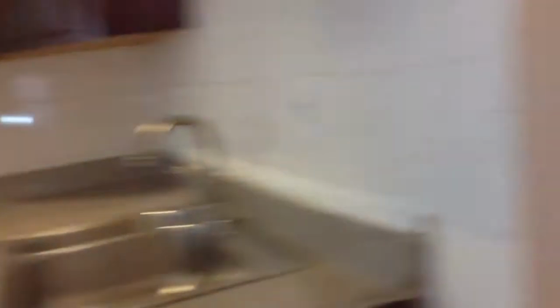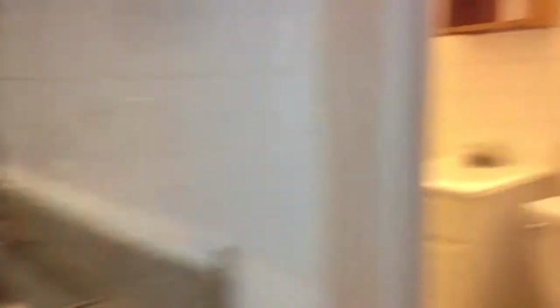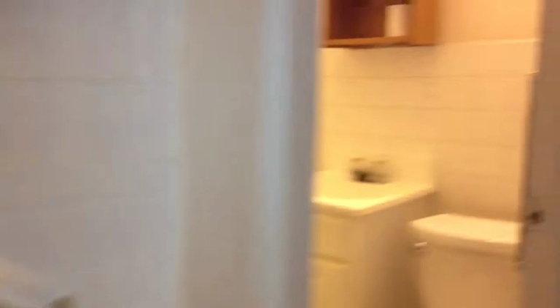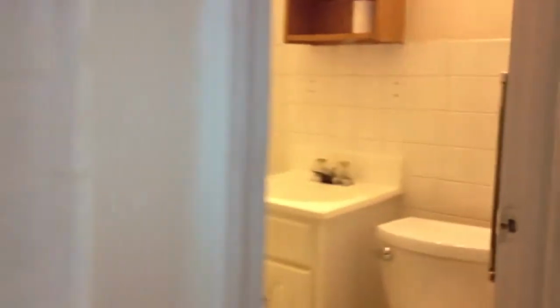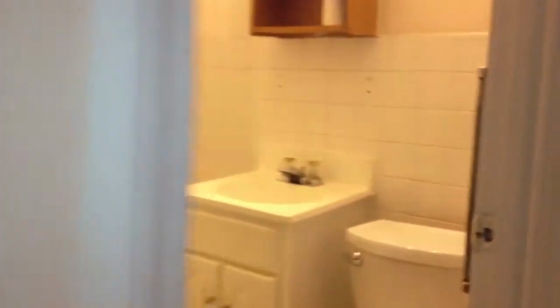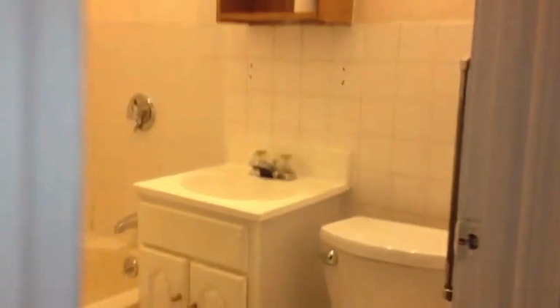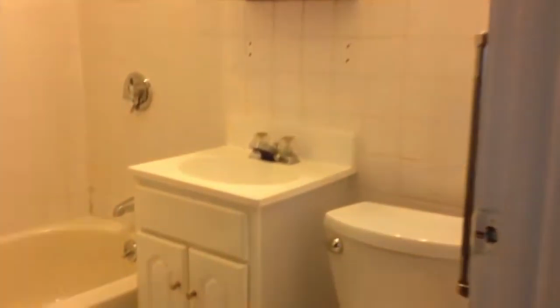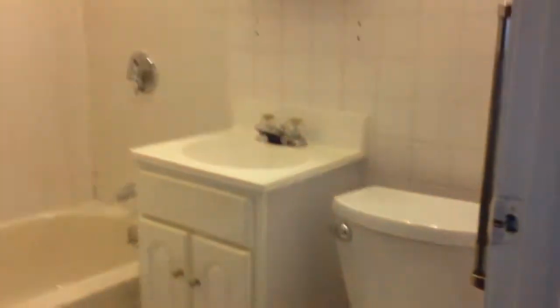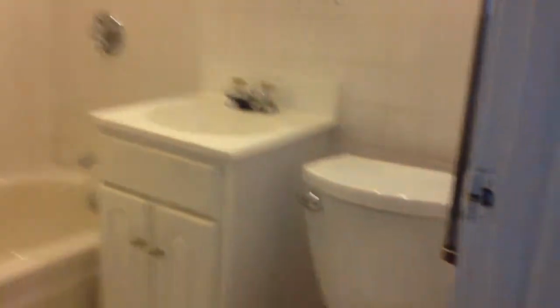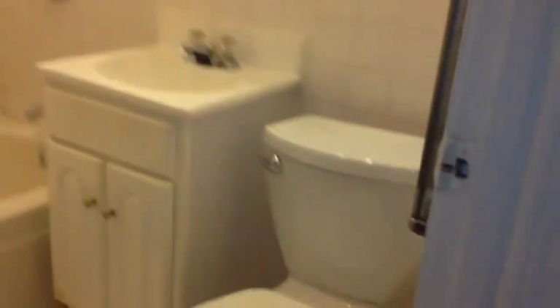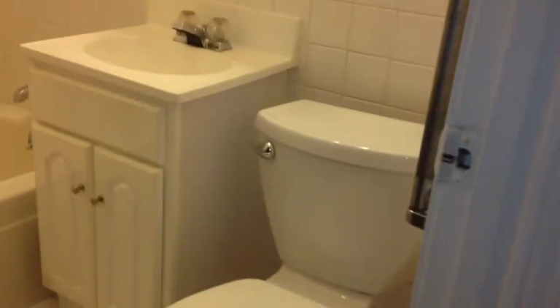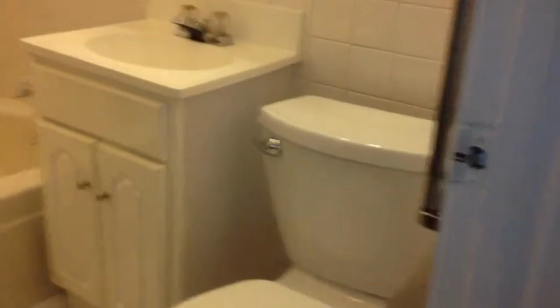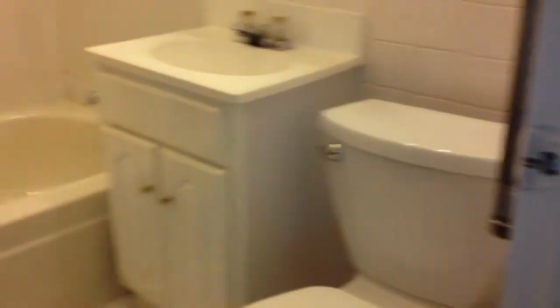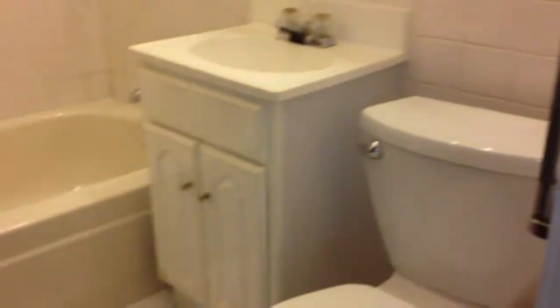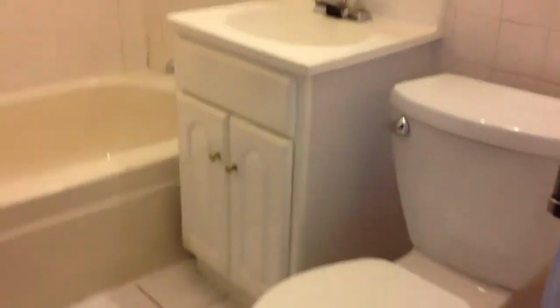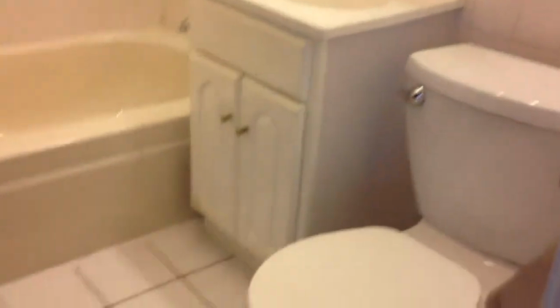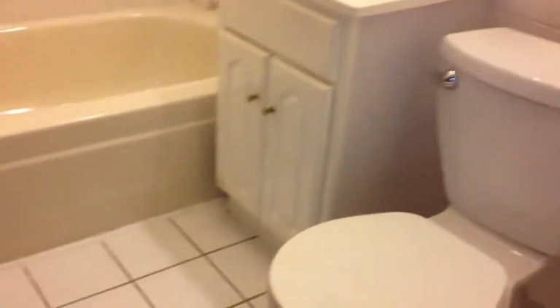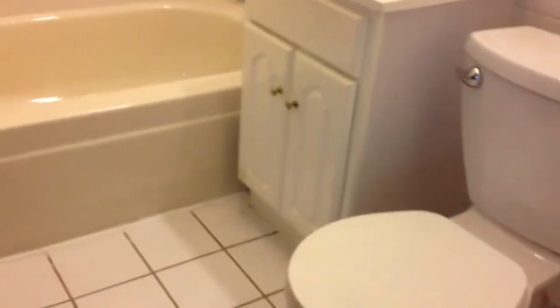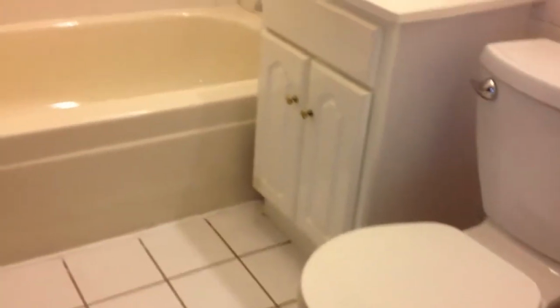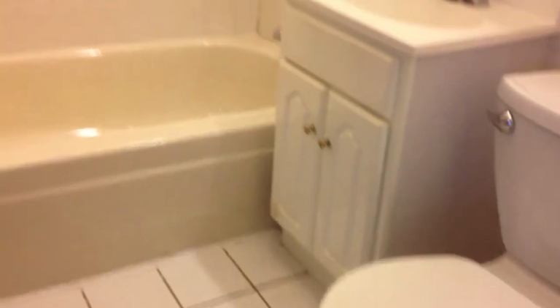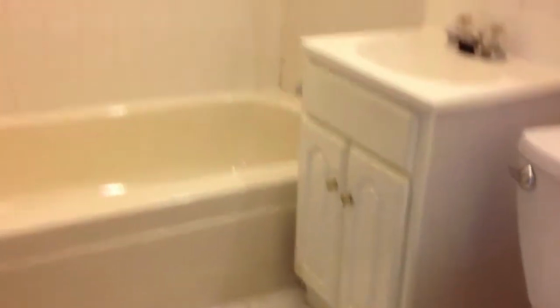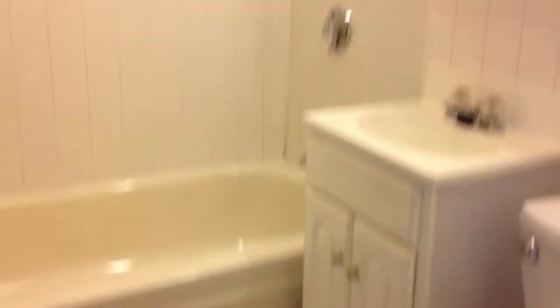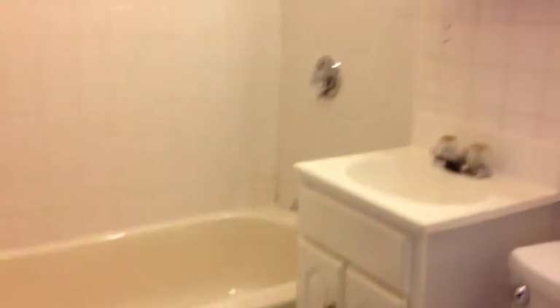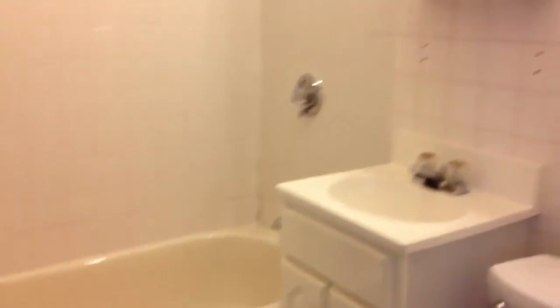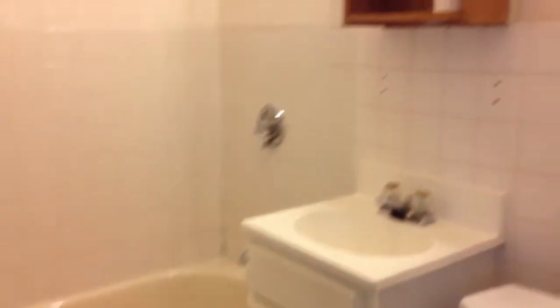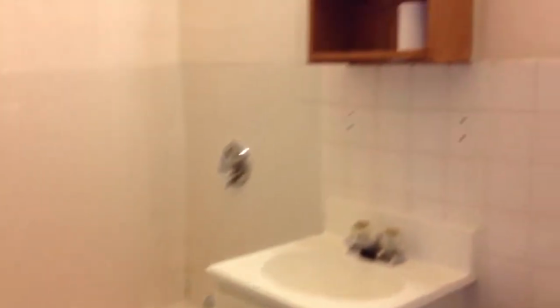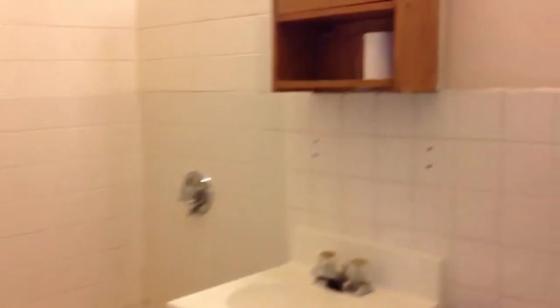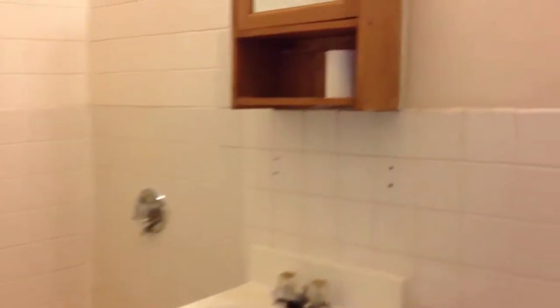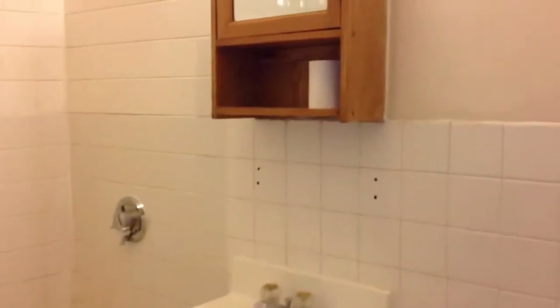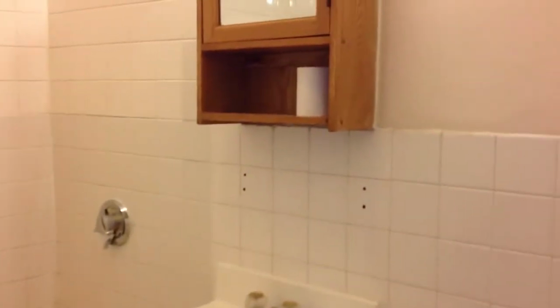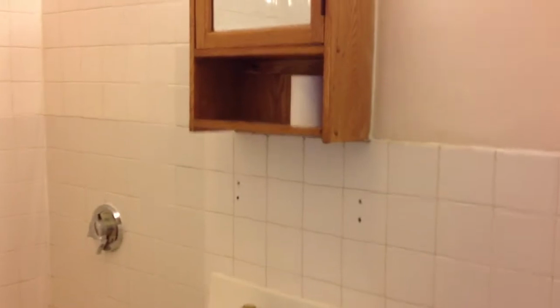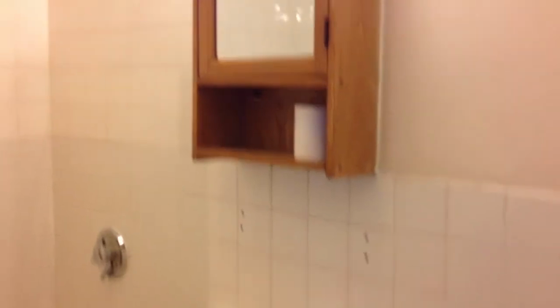We'll walk right to the bathroom here, which is right off of the kitchen. Tiled bathroom.